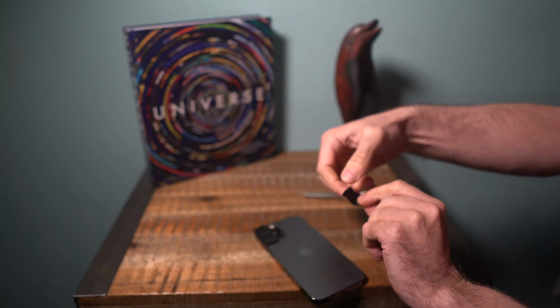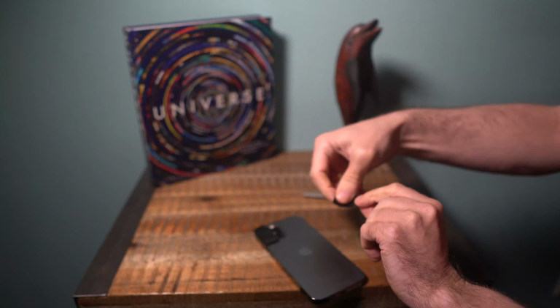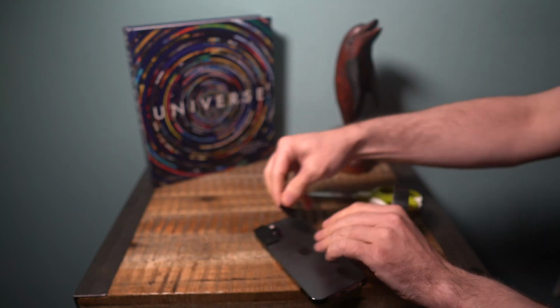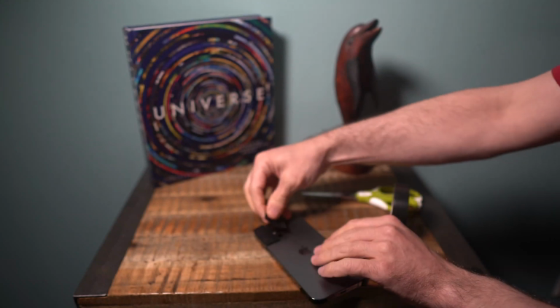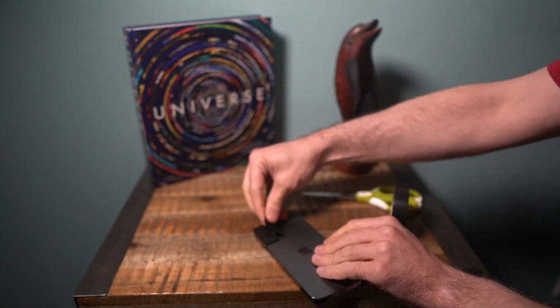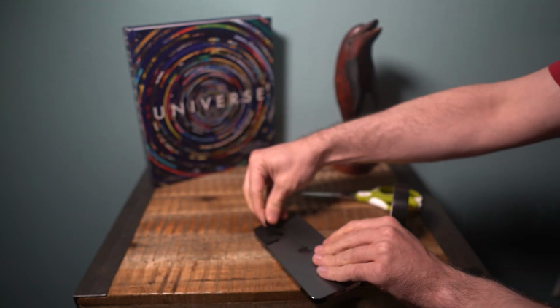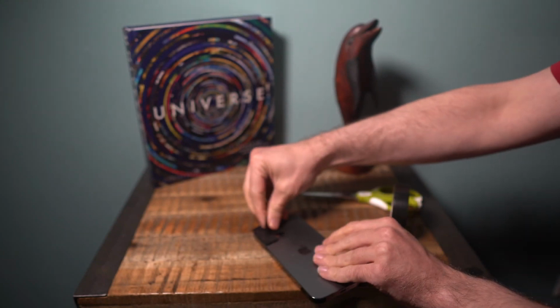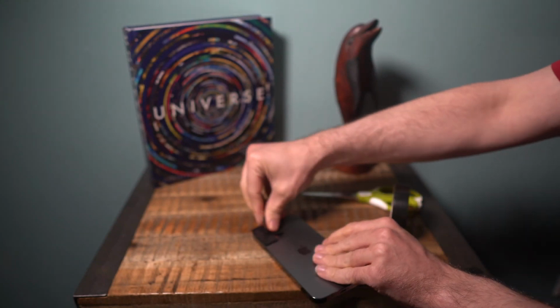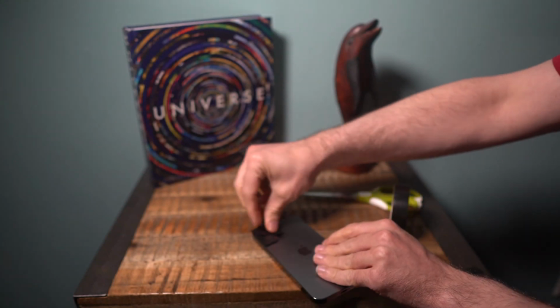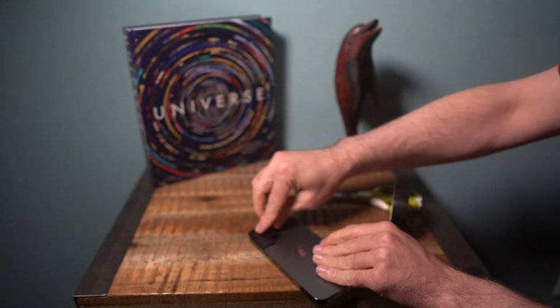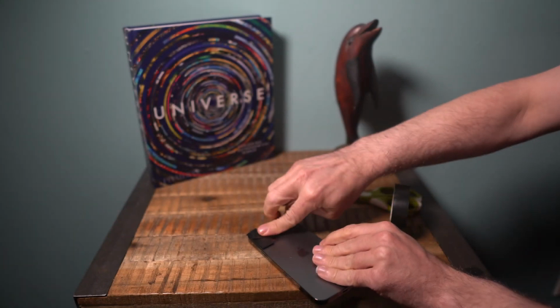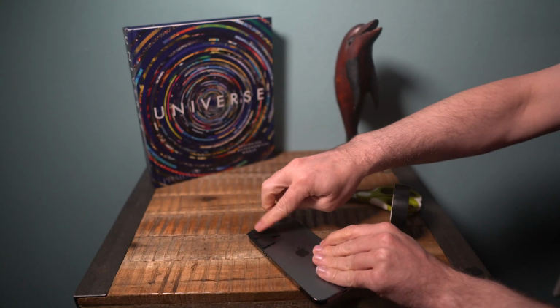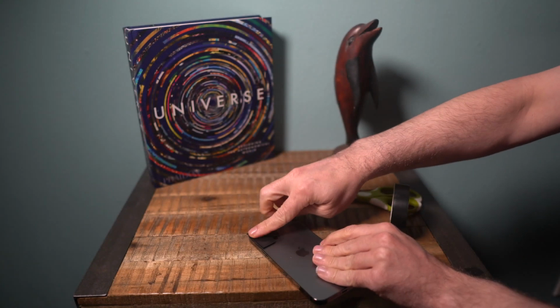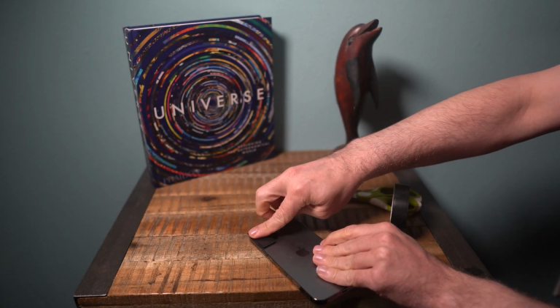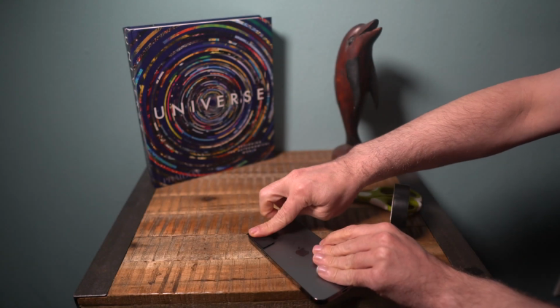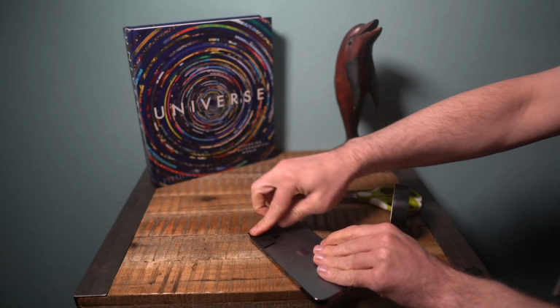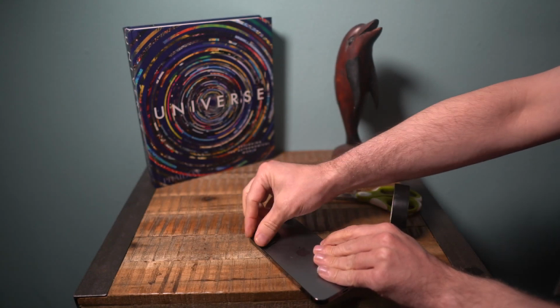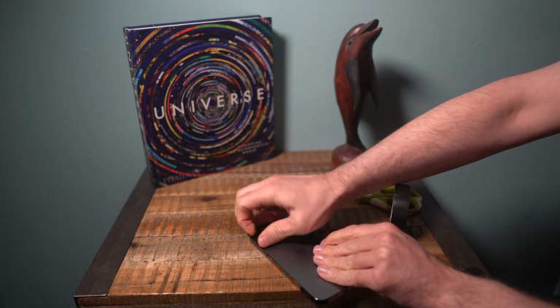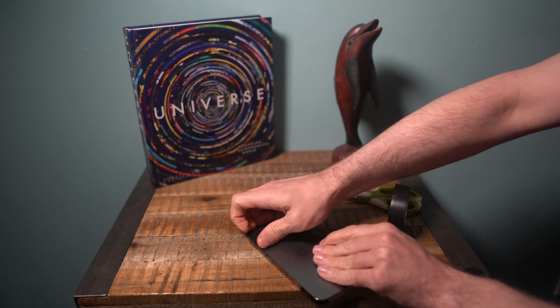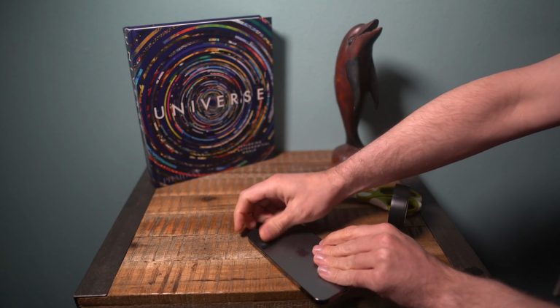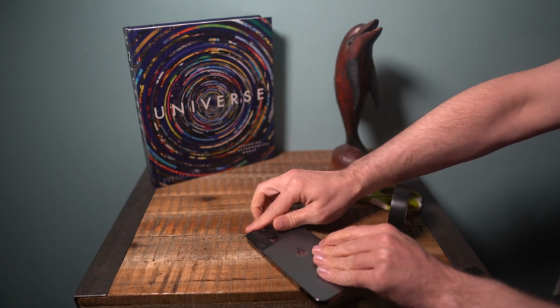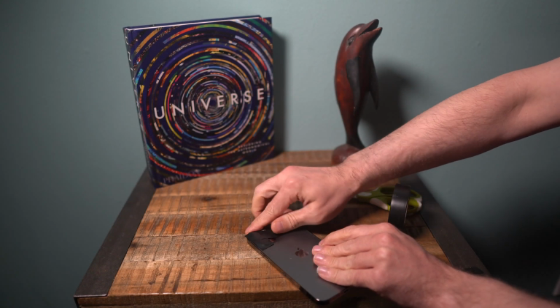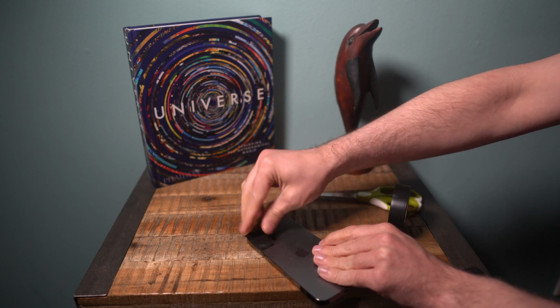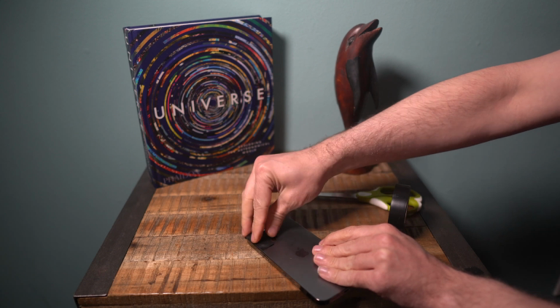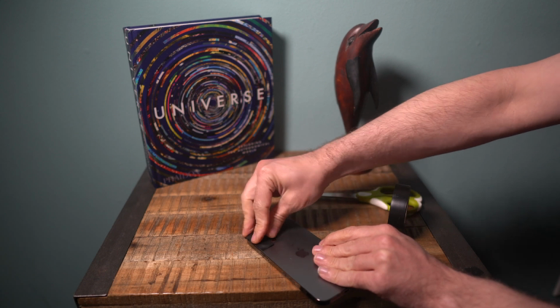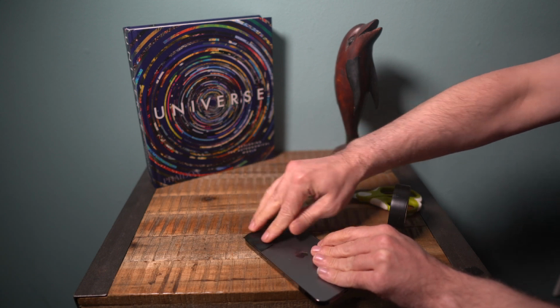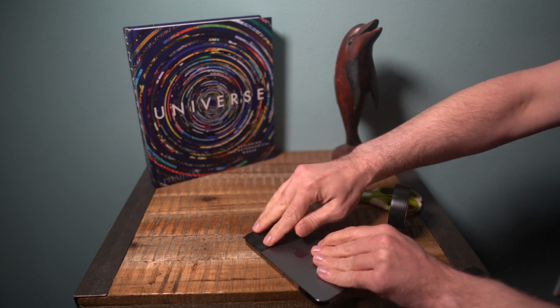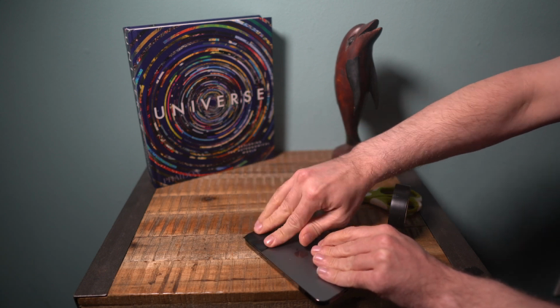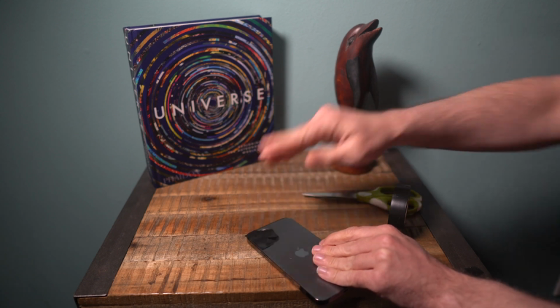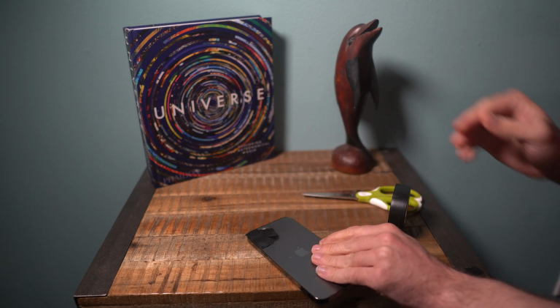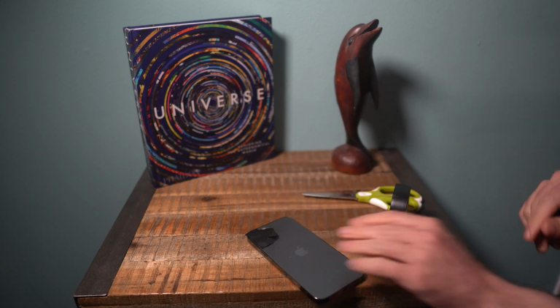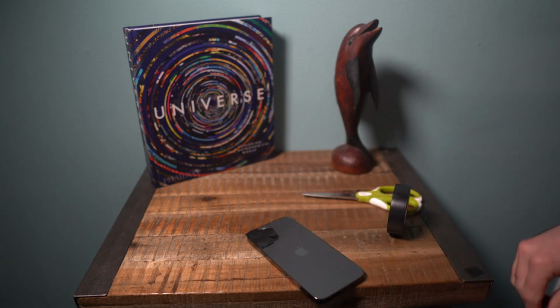Why am I covering my phone's camera with black electrical tape? It's not for privacy. It's to help detect anomalous events.